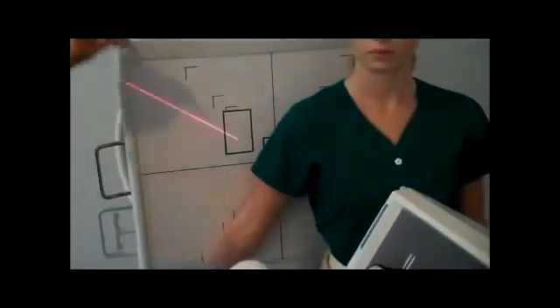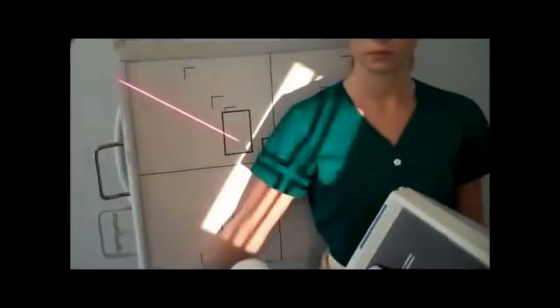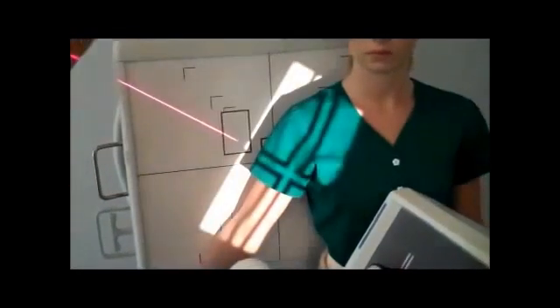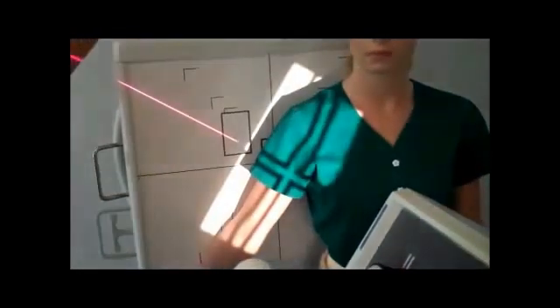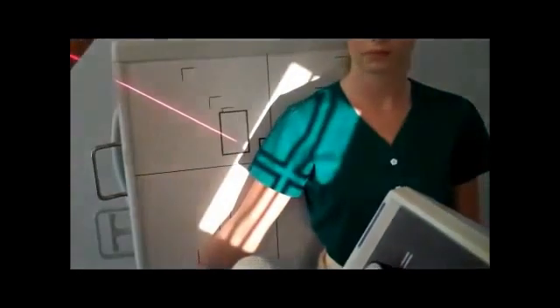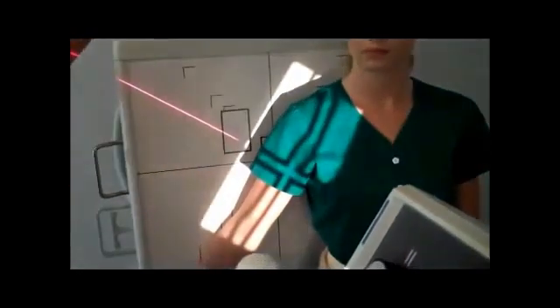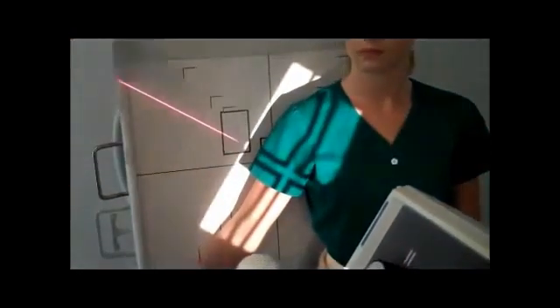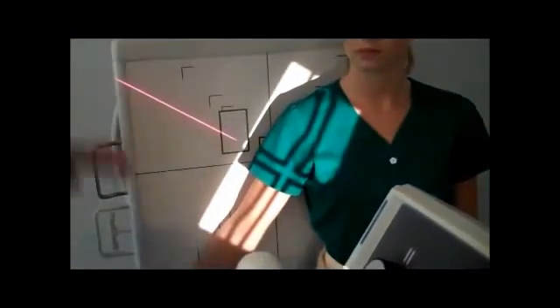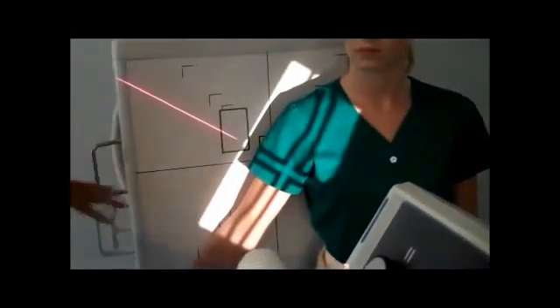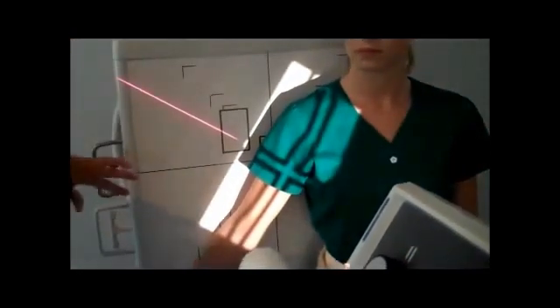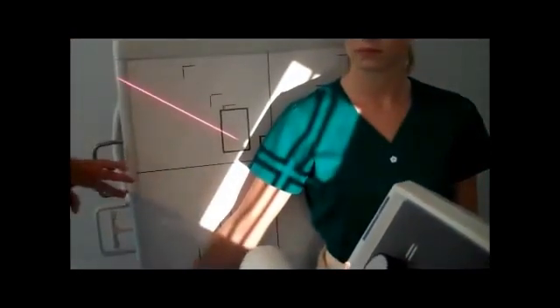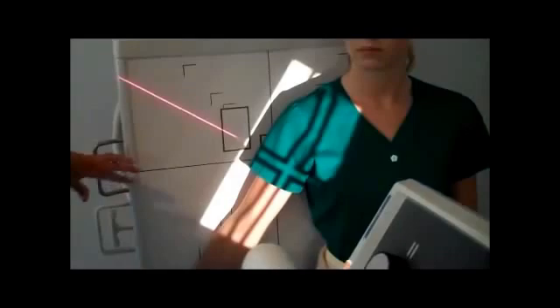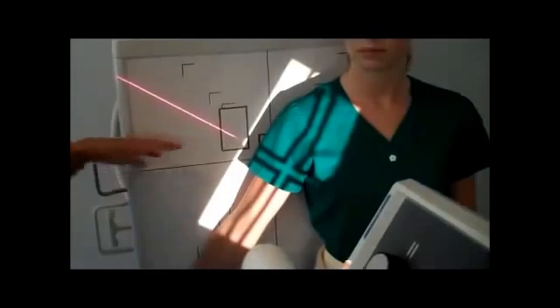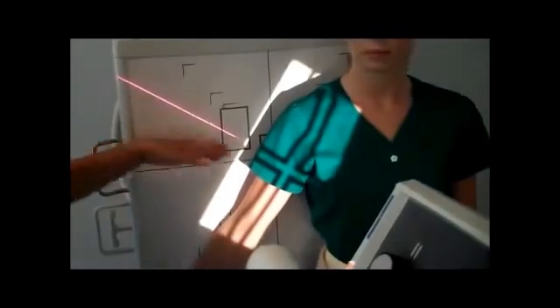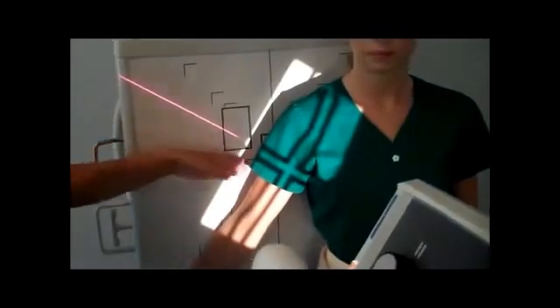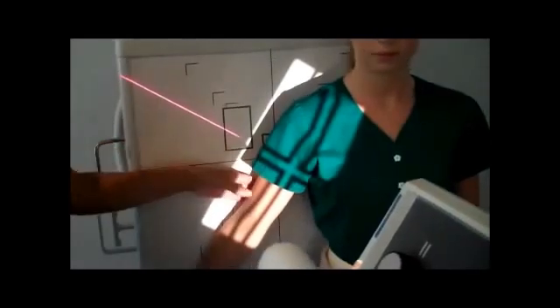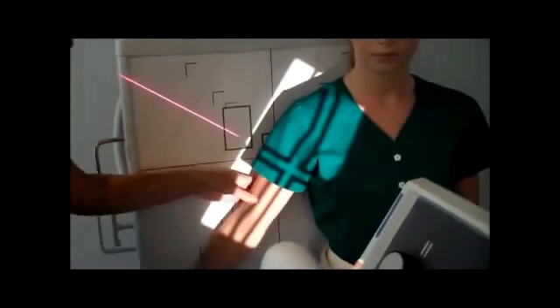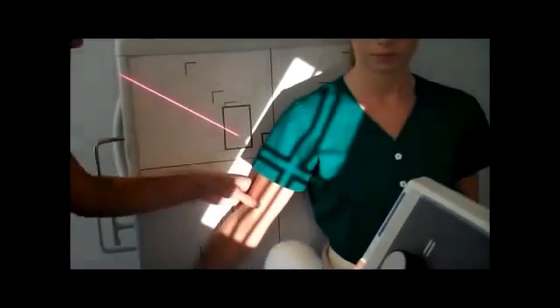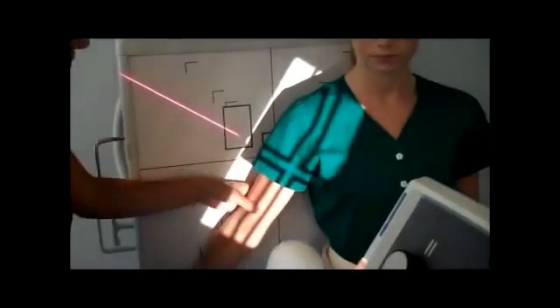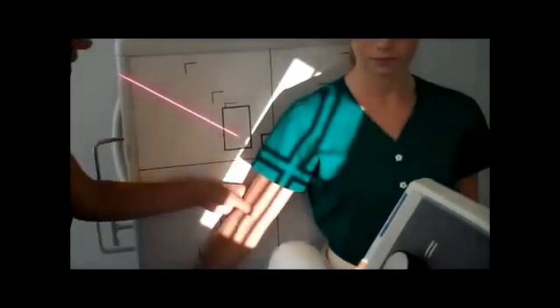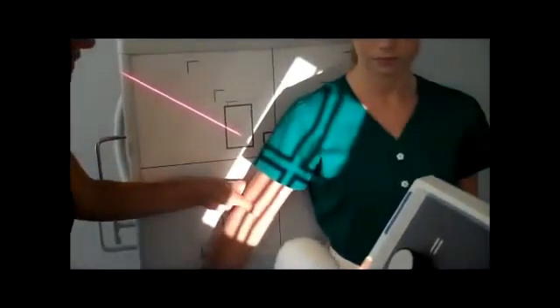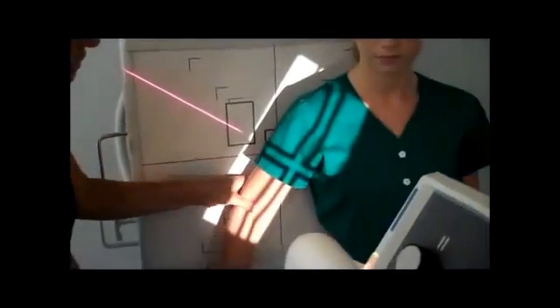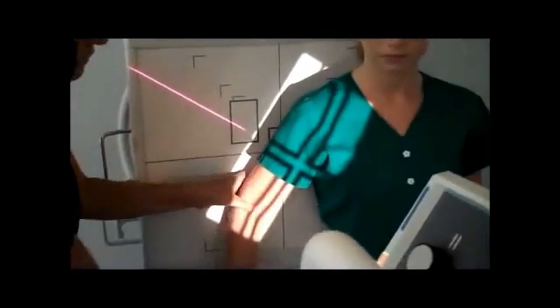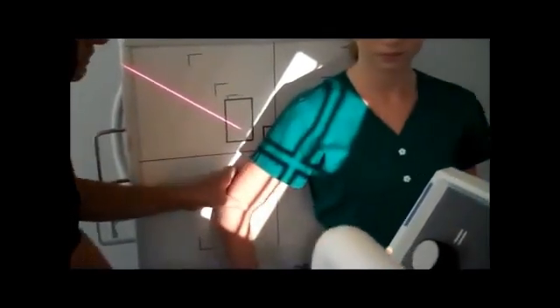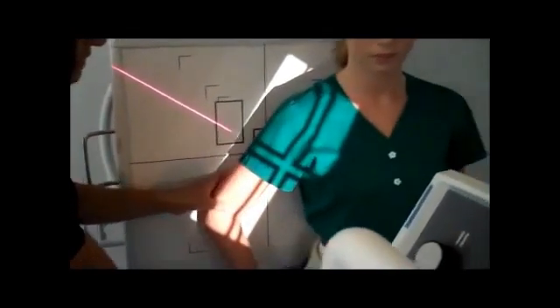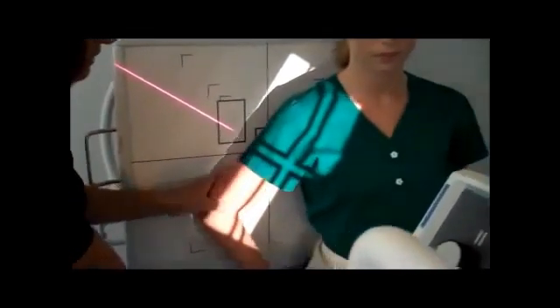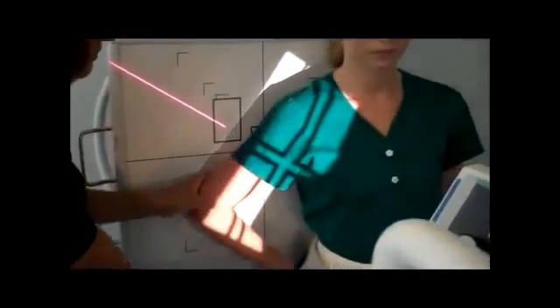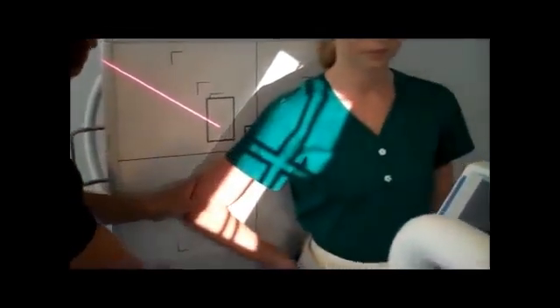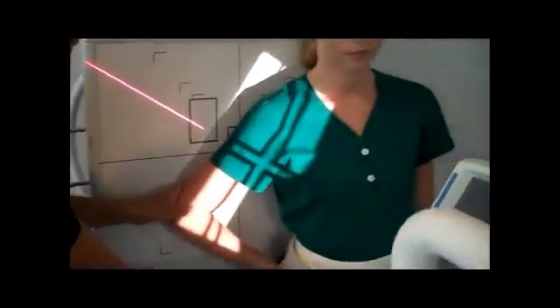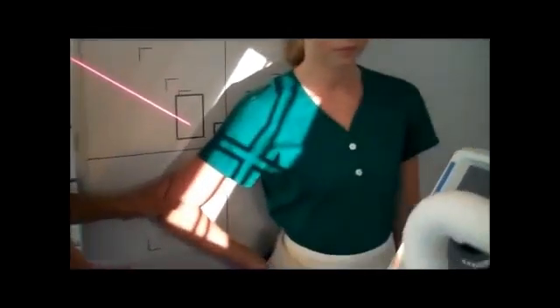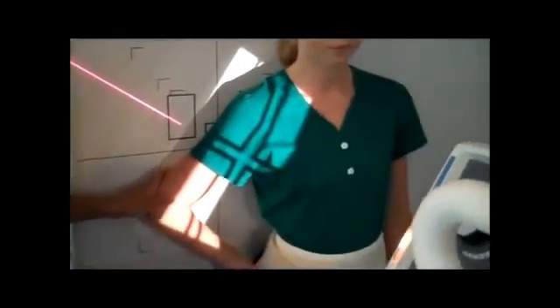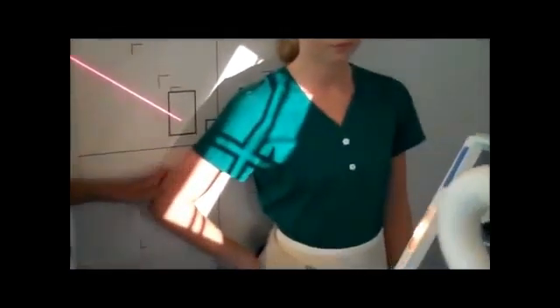For the next projection, we'll do the lateral. The patient will internally rotate and place the back of the hand on the hip.